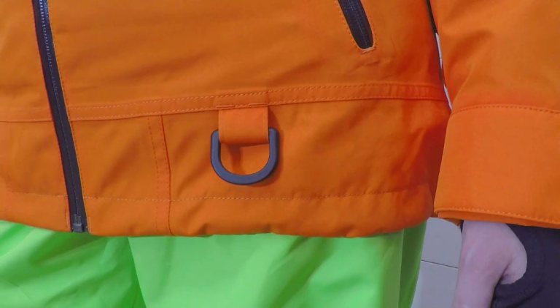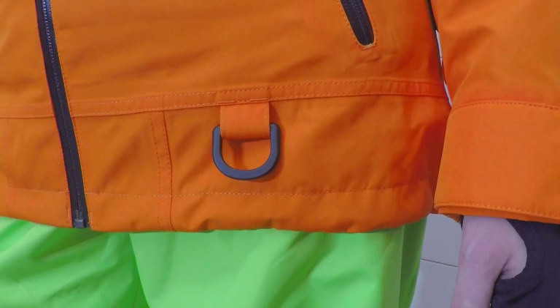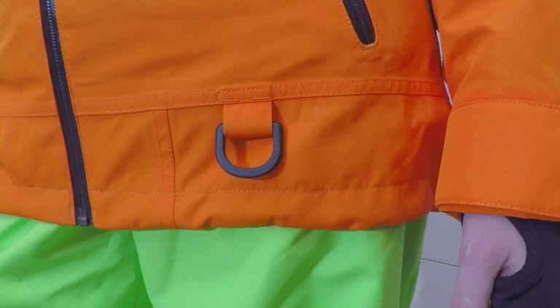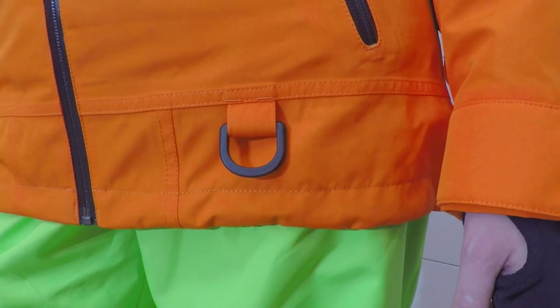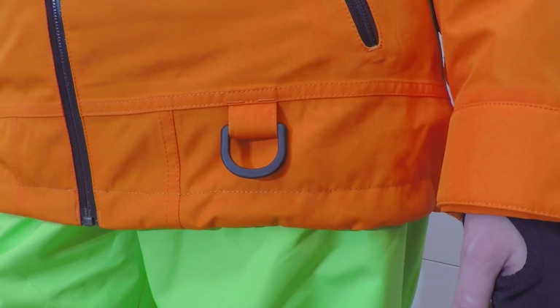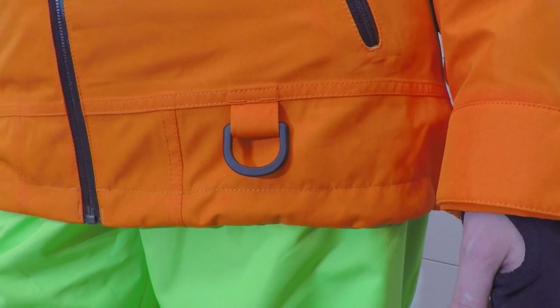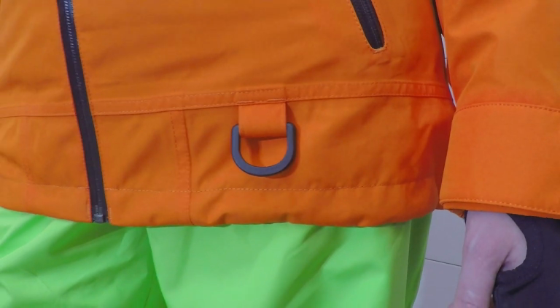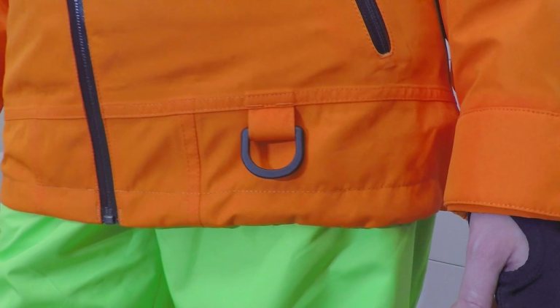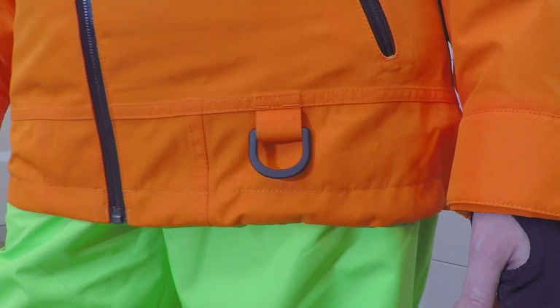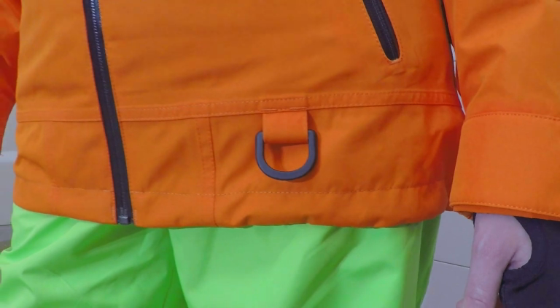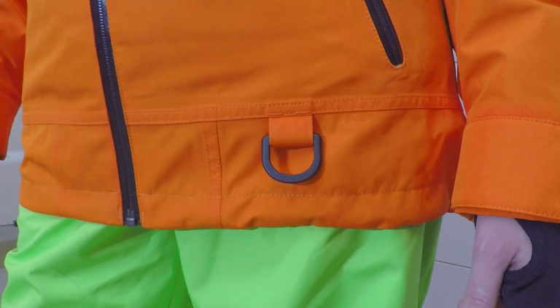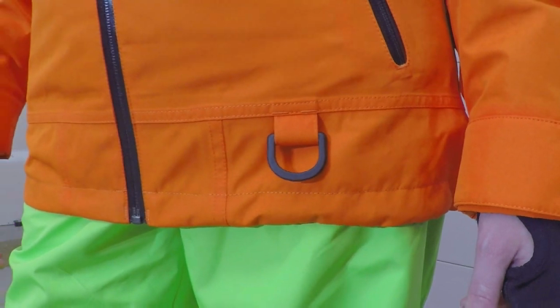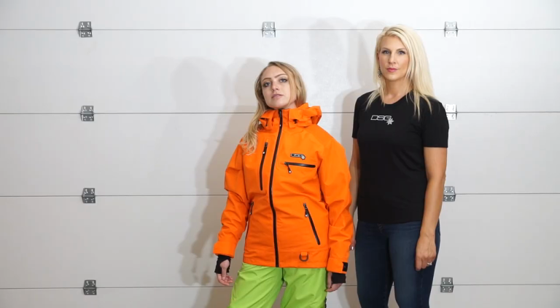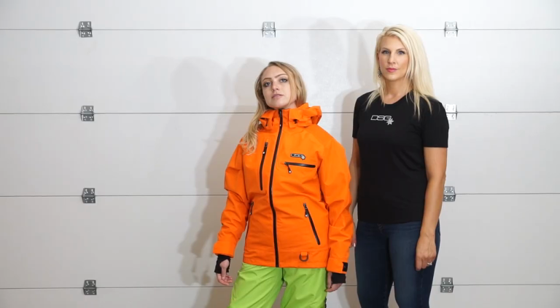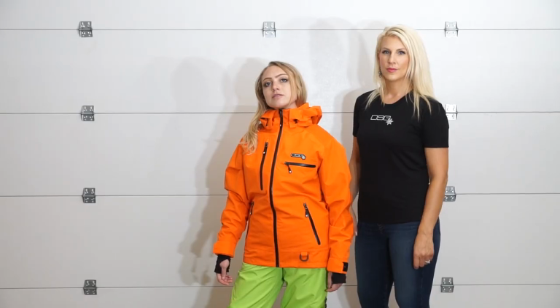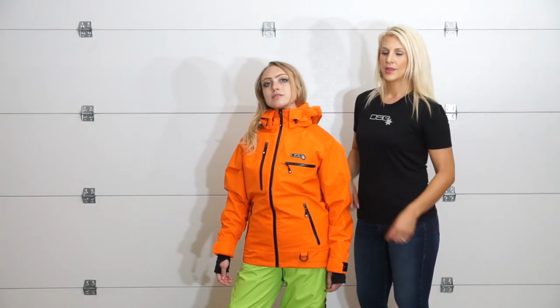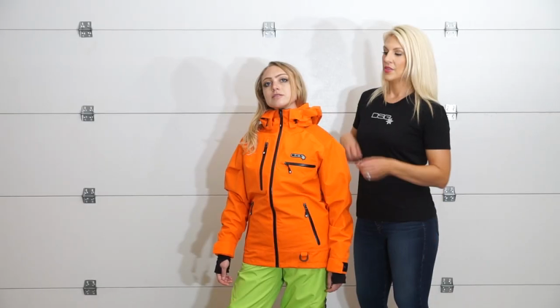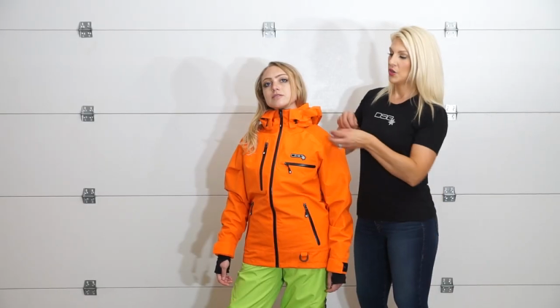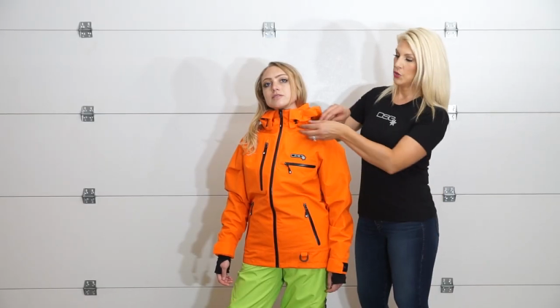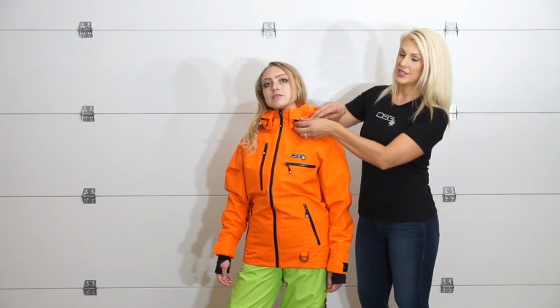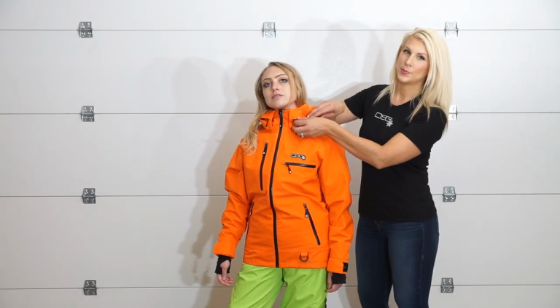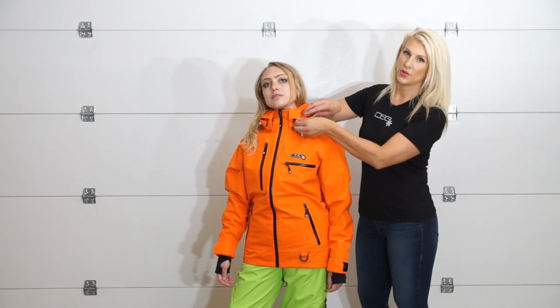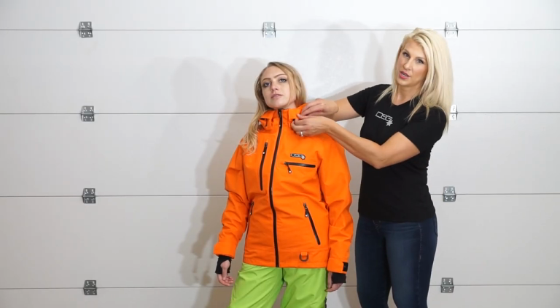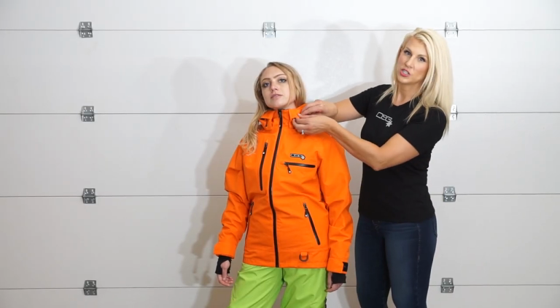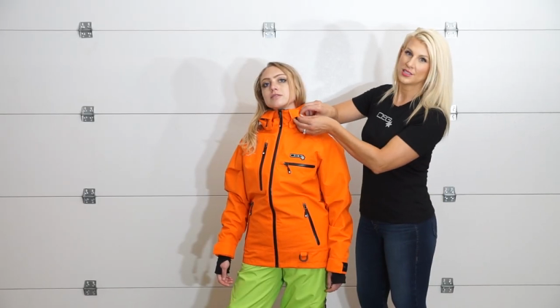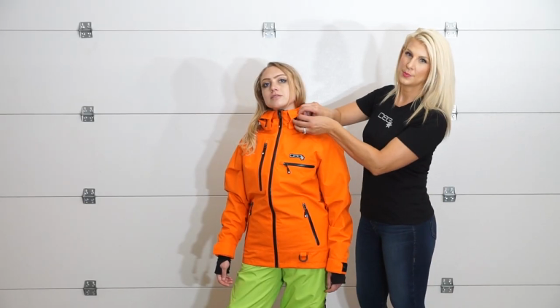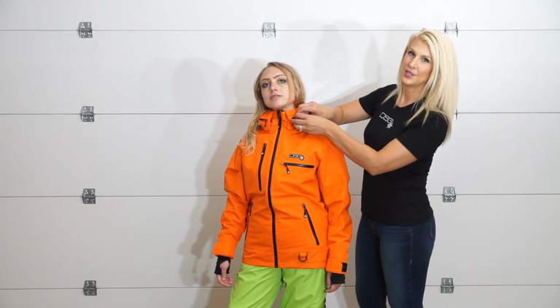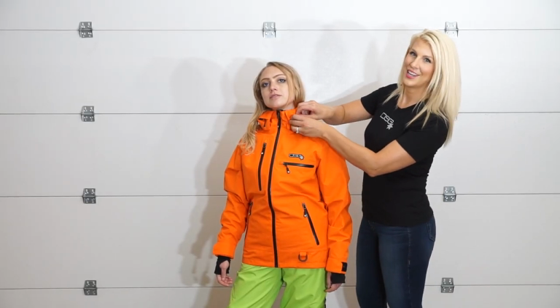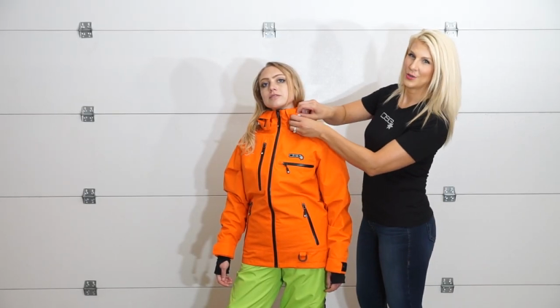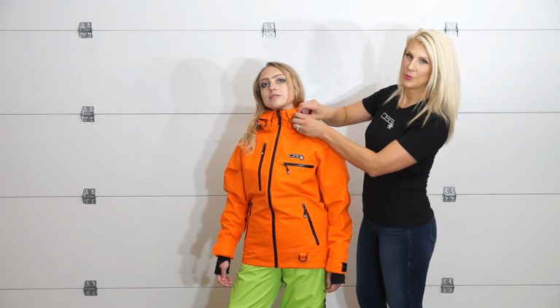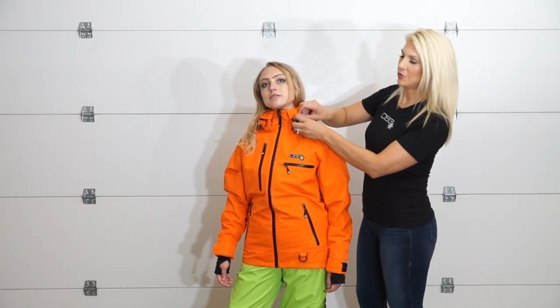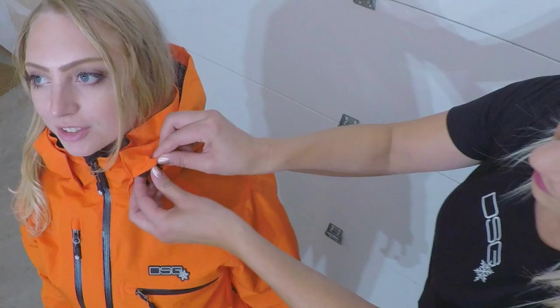A tether d-ring. The hood is both adjustable and removable.